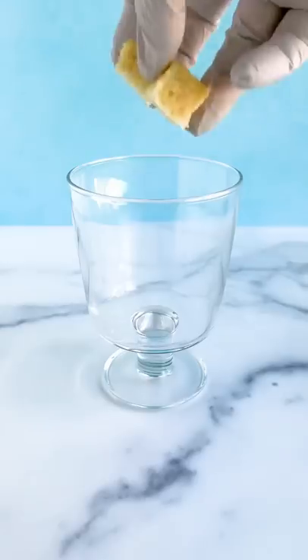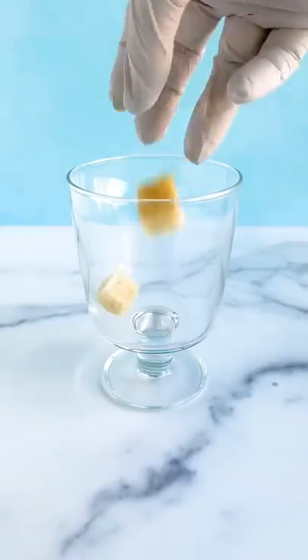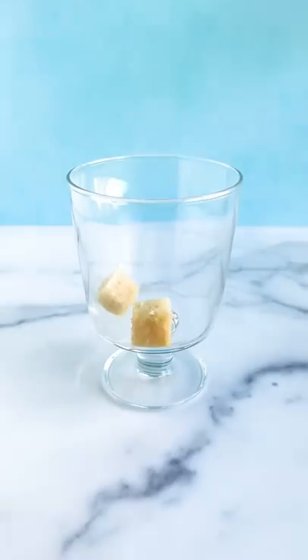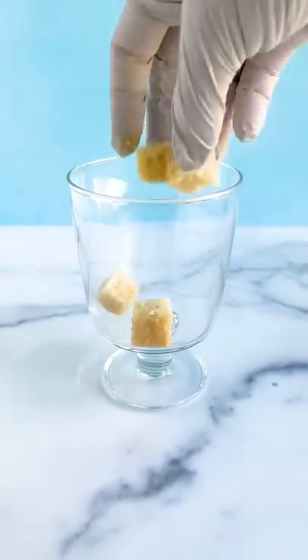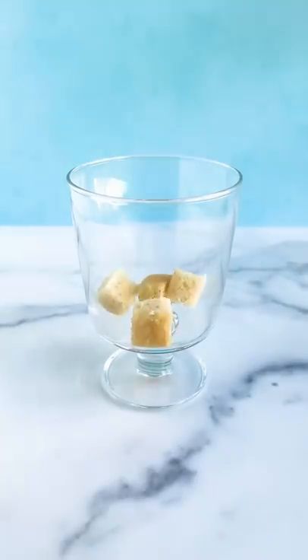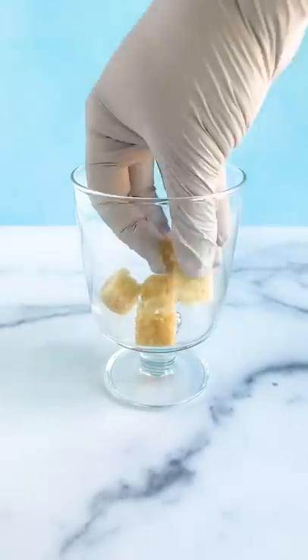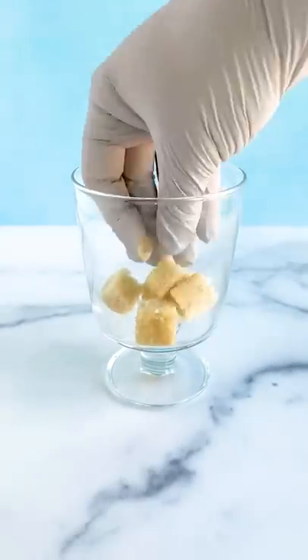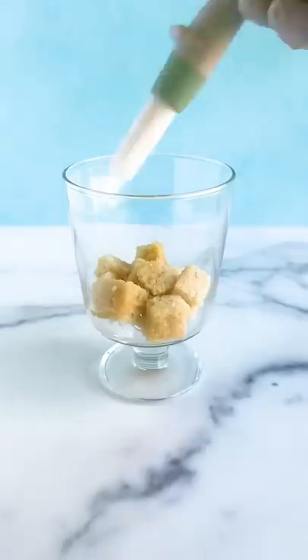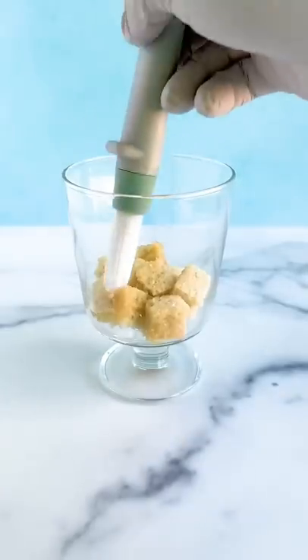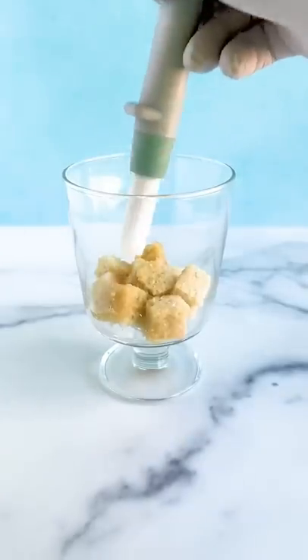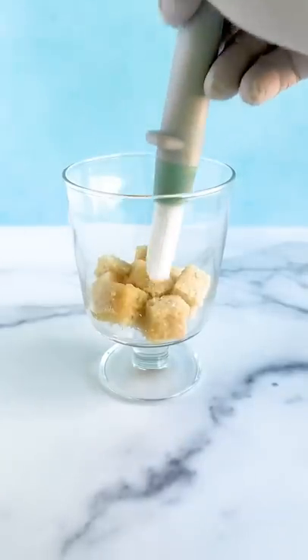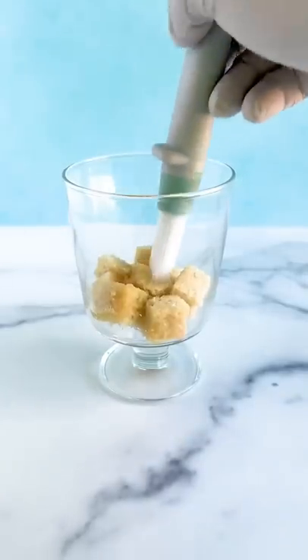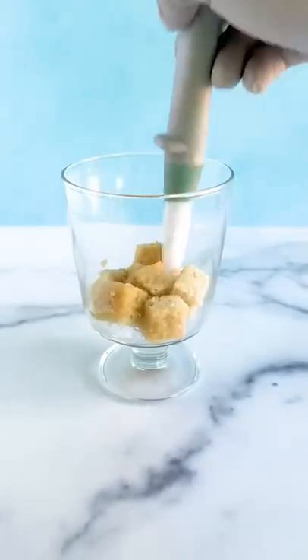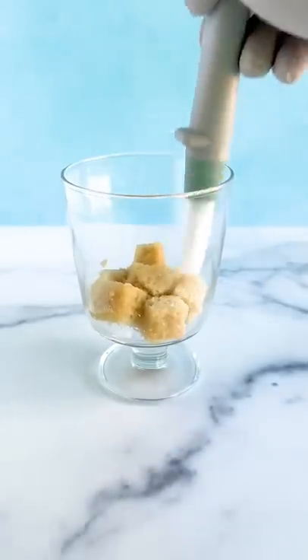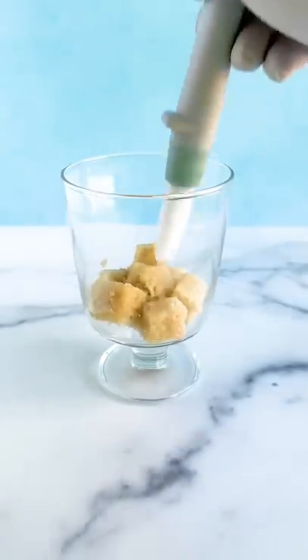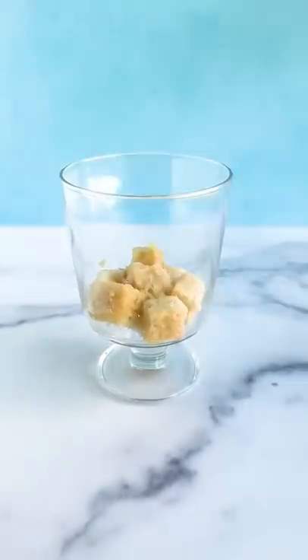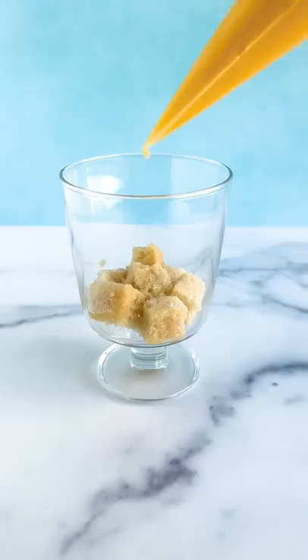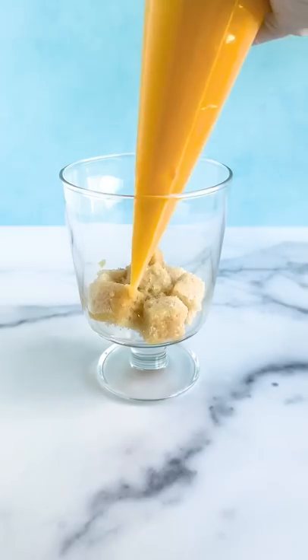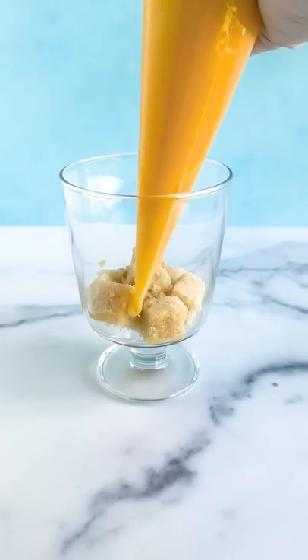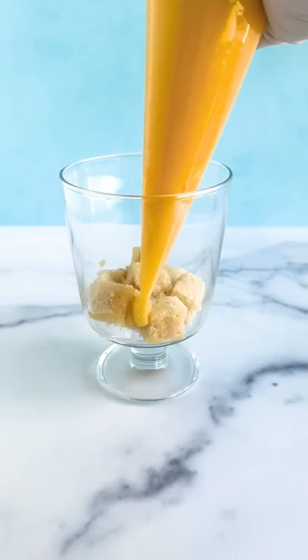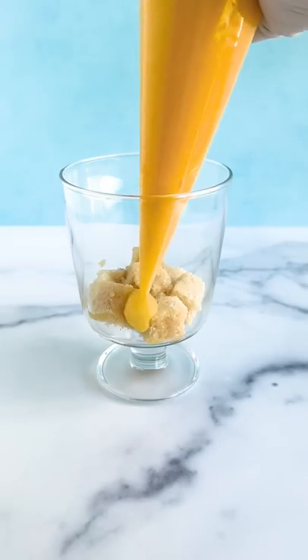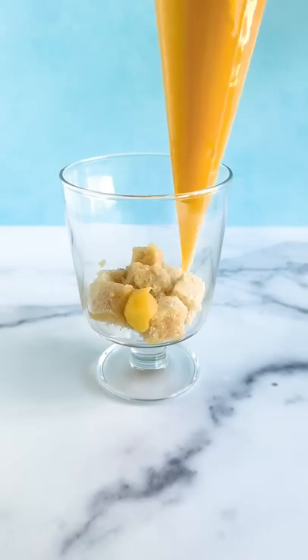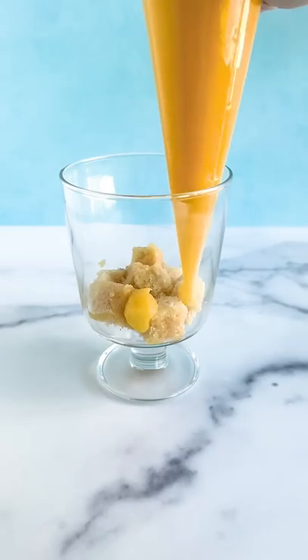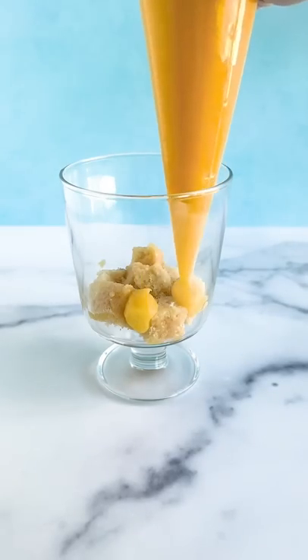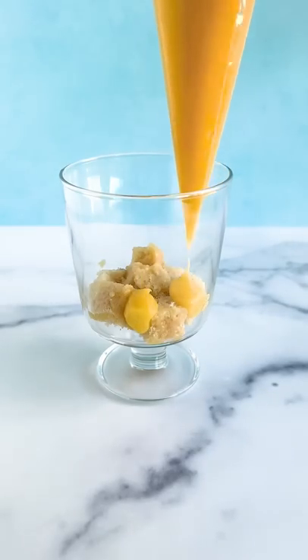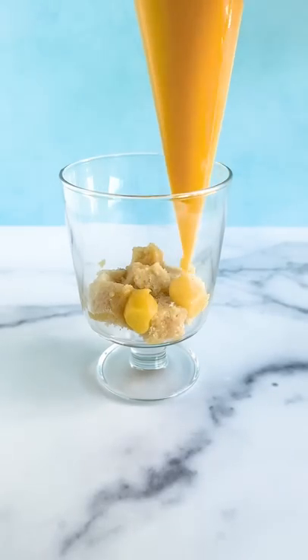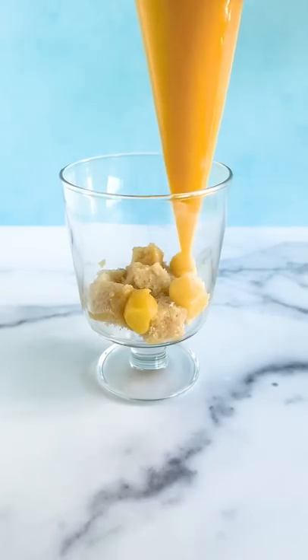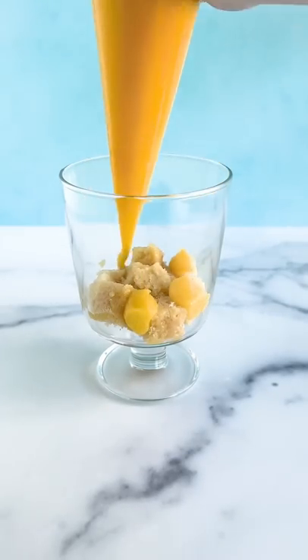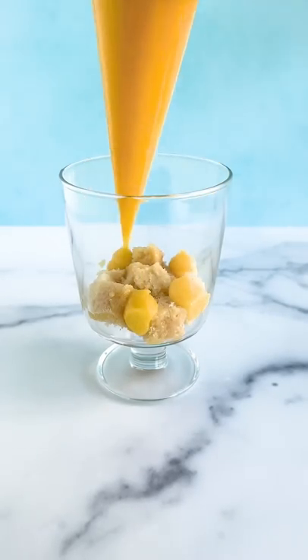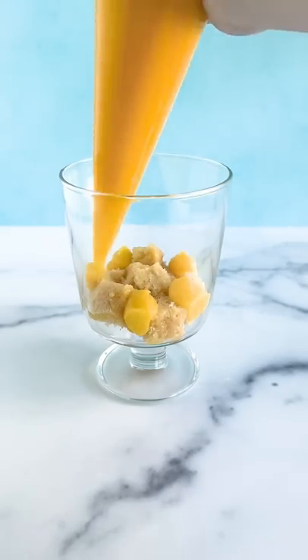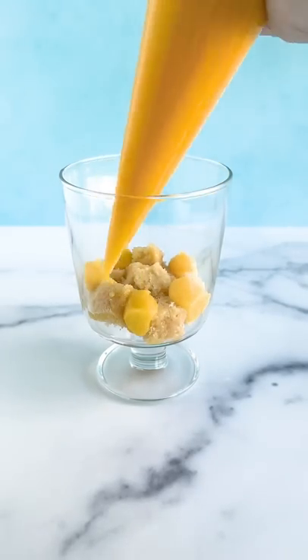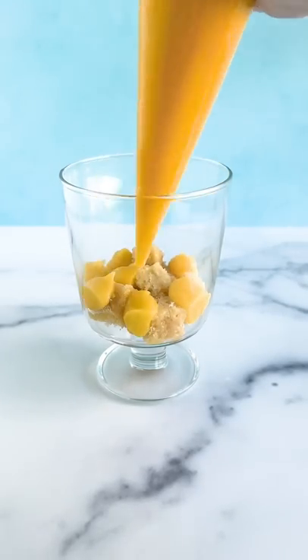Hi friends! Today is National Pina Colada Day, so I decided to make a personalized rustic pina colada trifle.